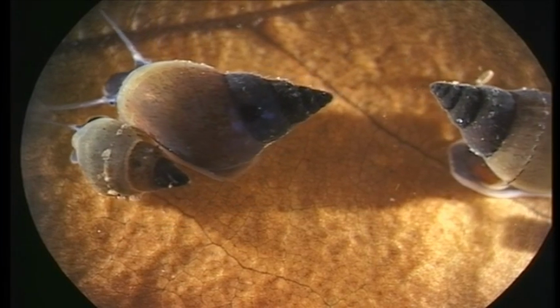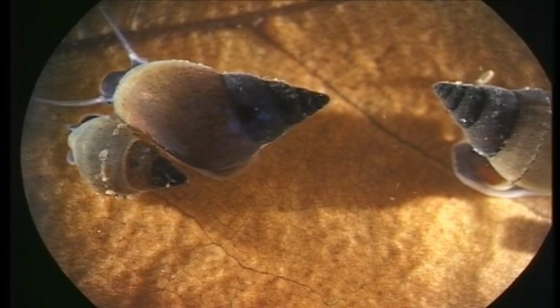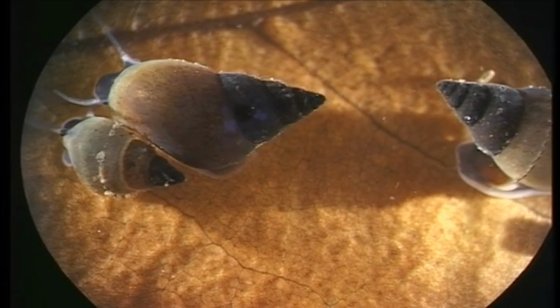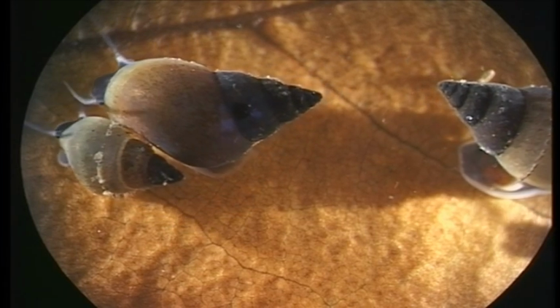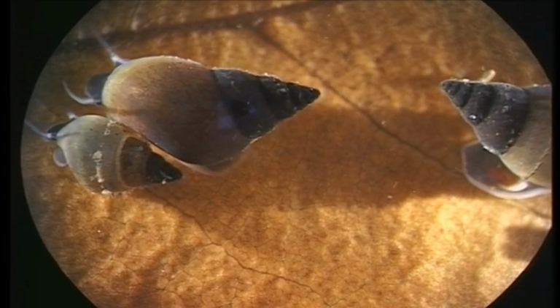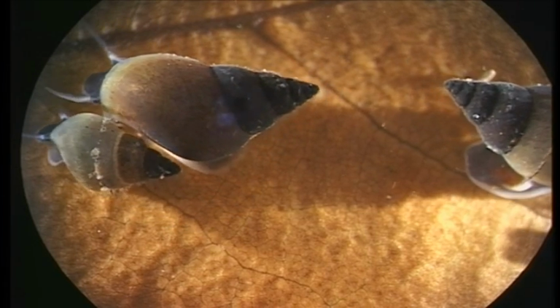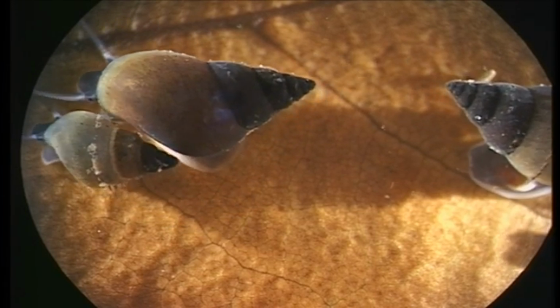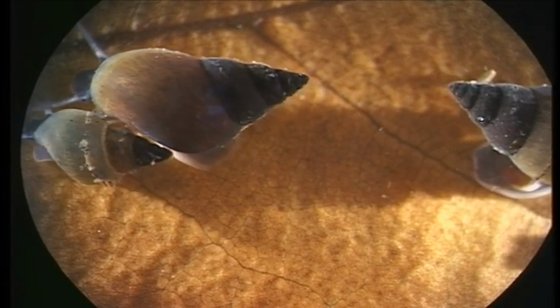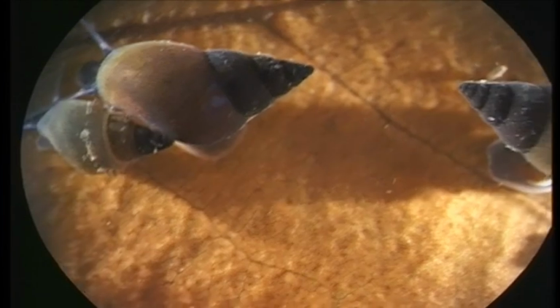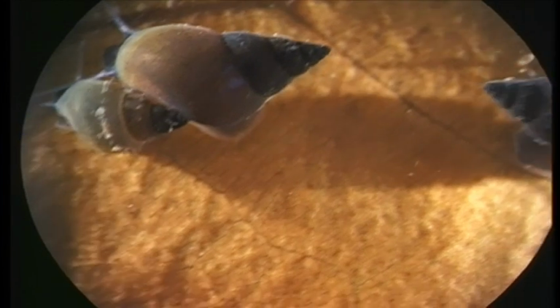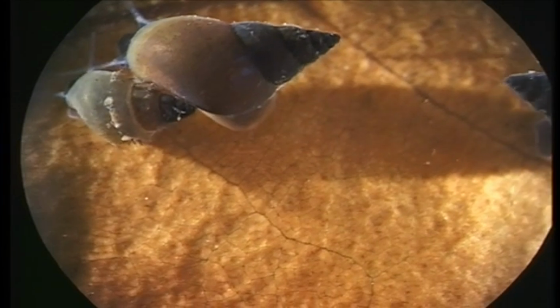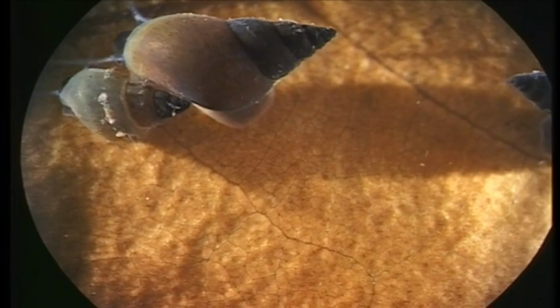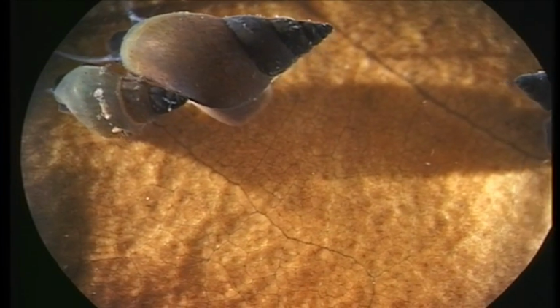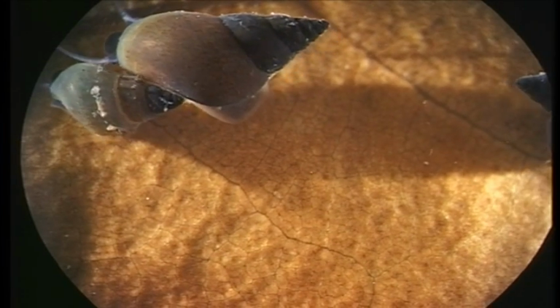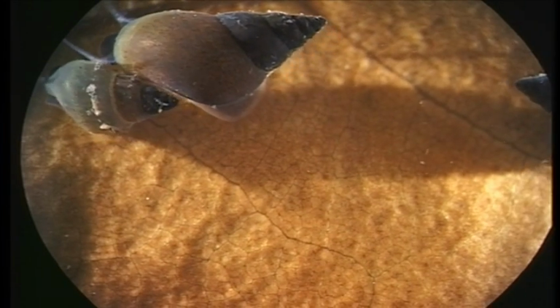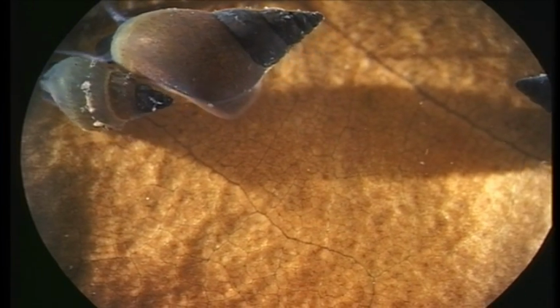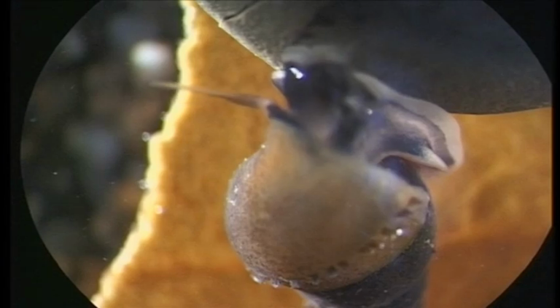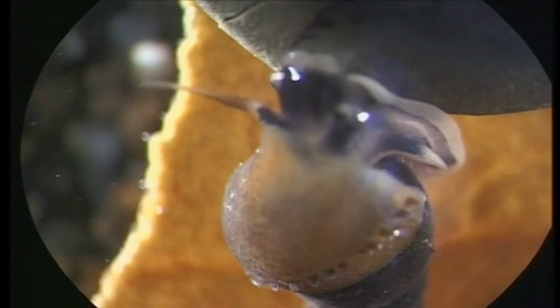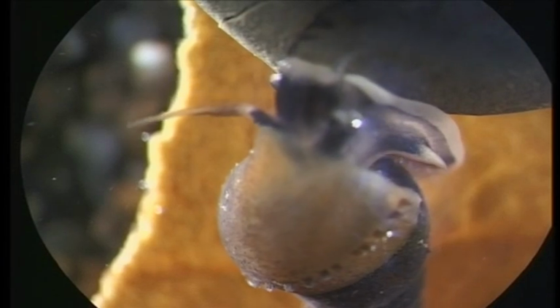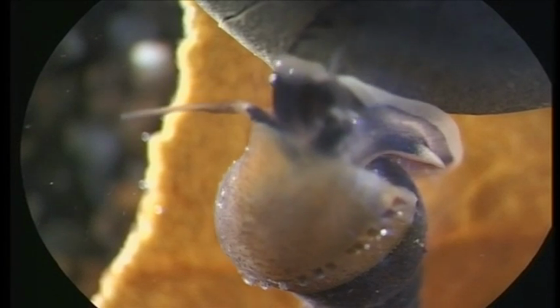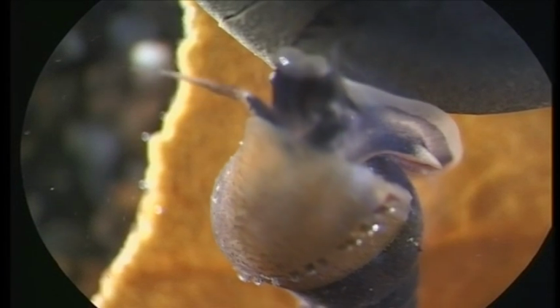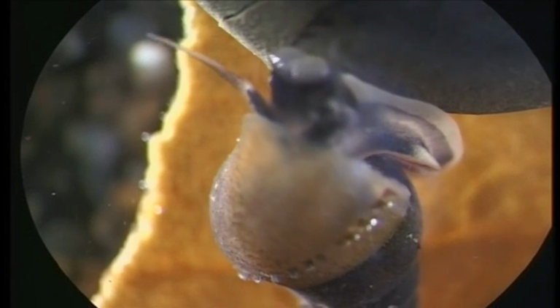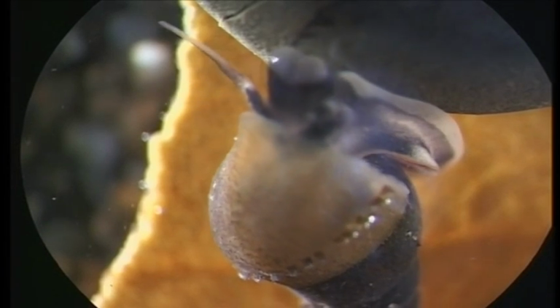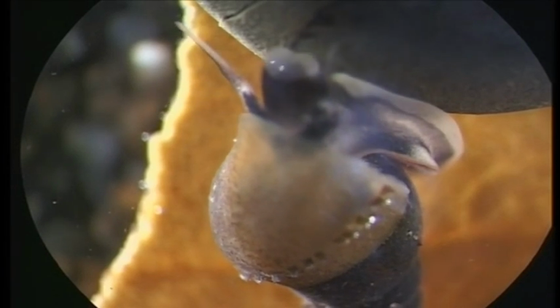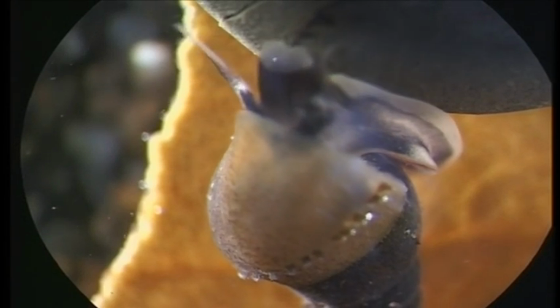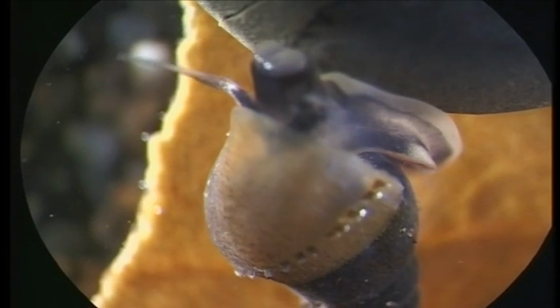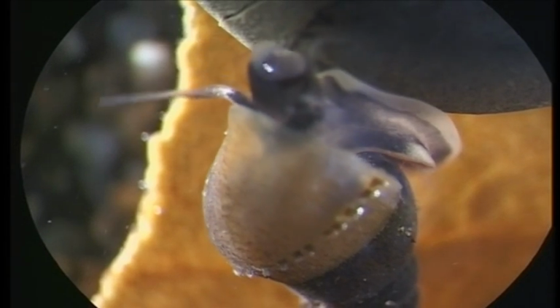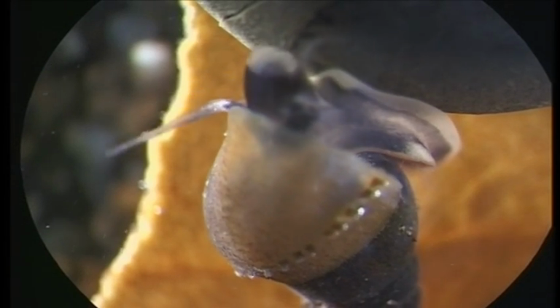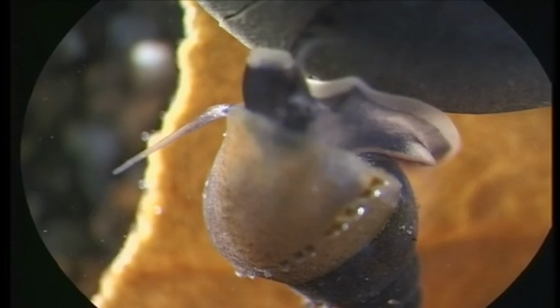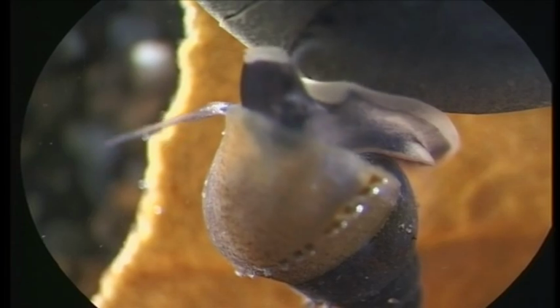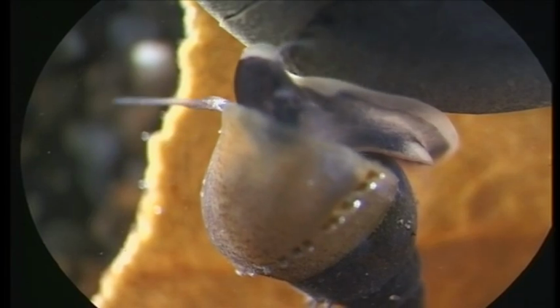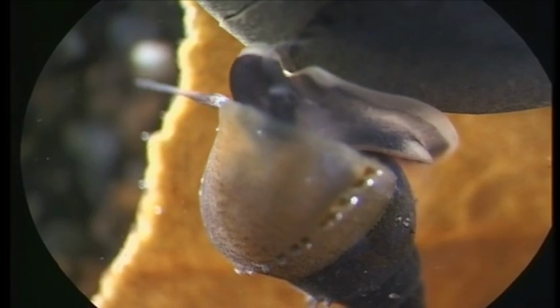Potamopyrgus snails — these guys, like the shrimps, are quite tolerant. You'll find them in high-quality streams and you'll find them in some quite degraded streams.